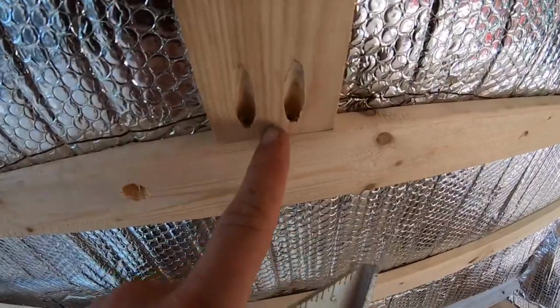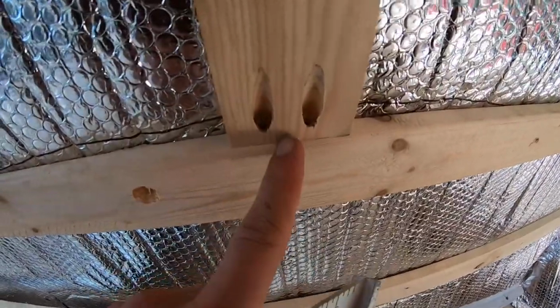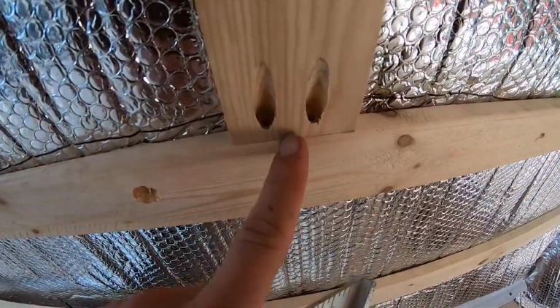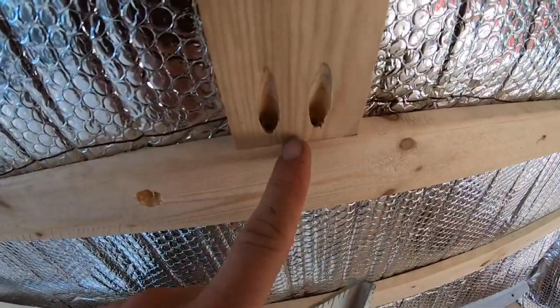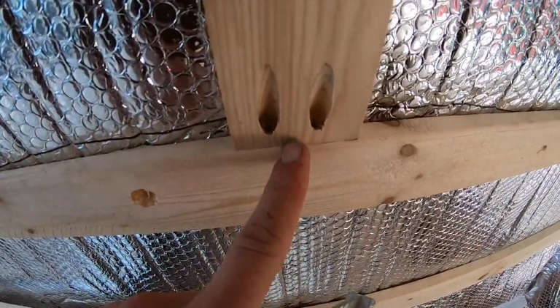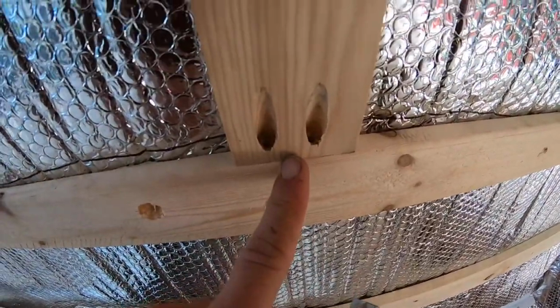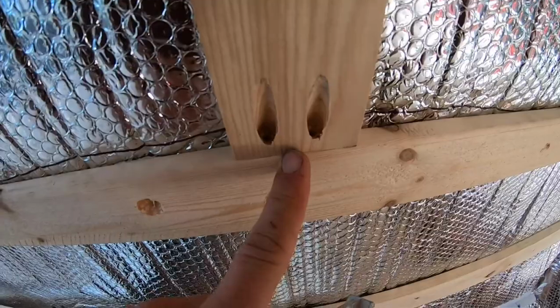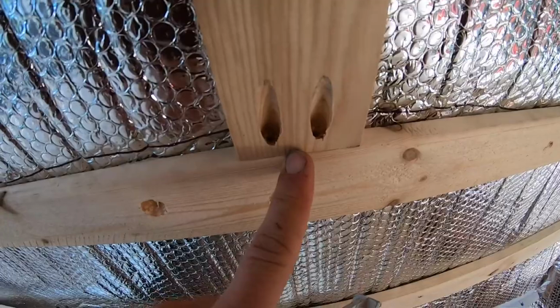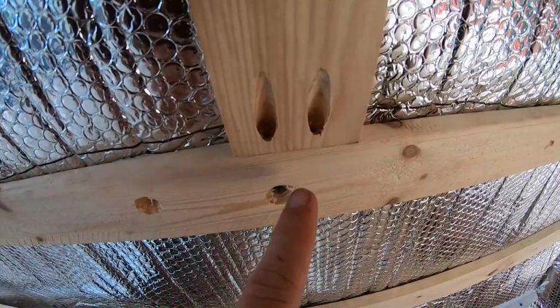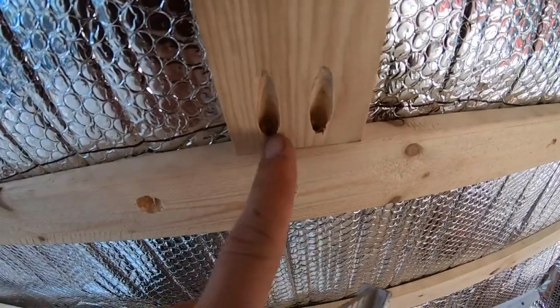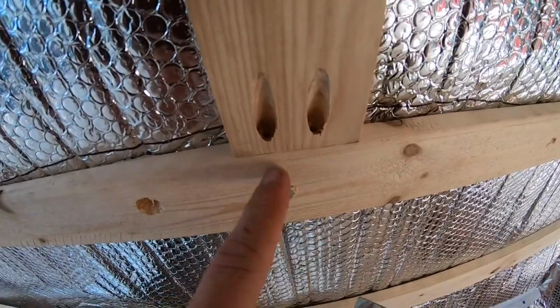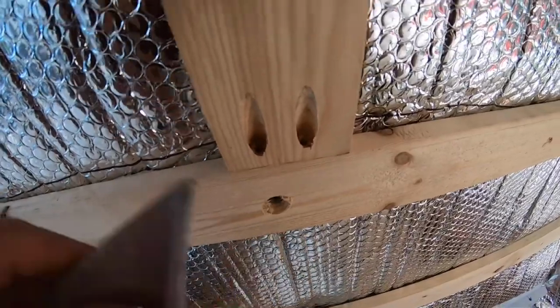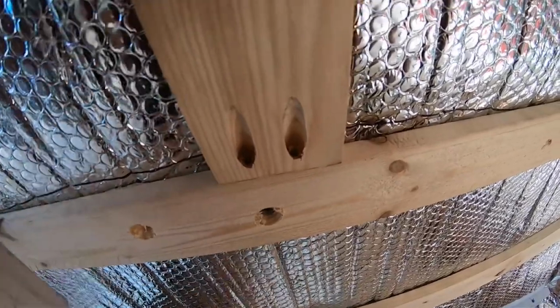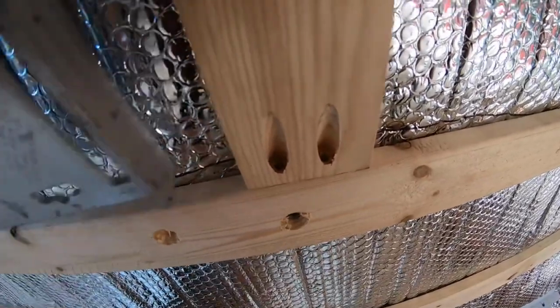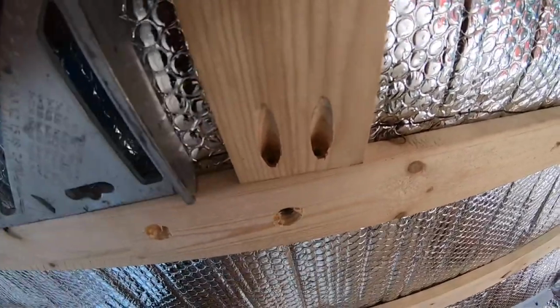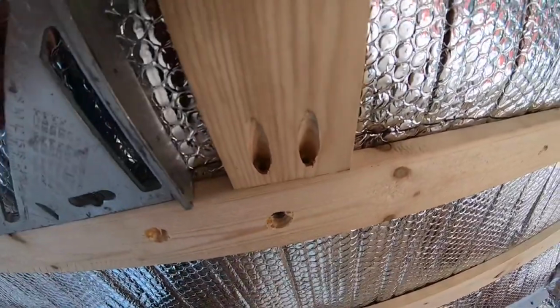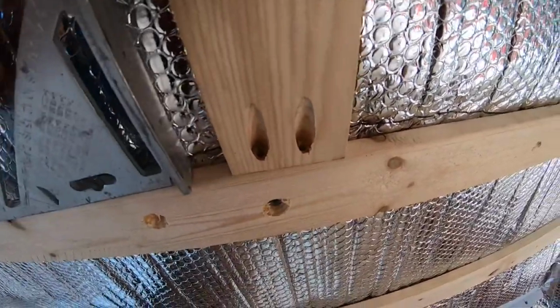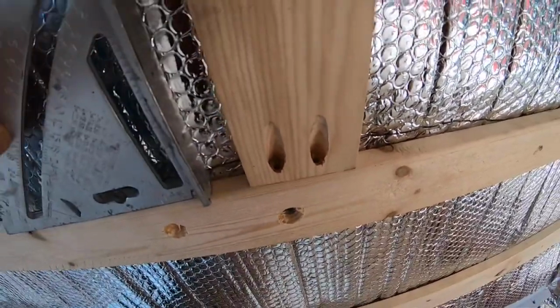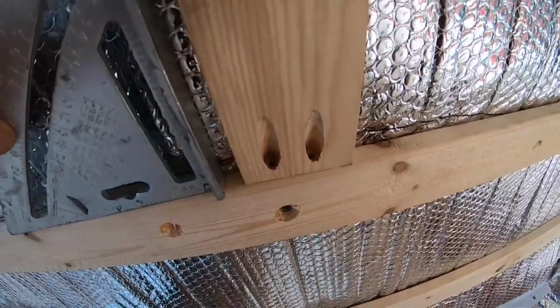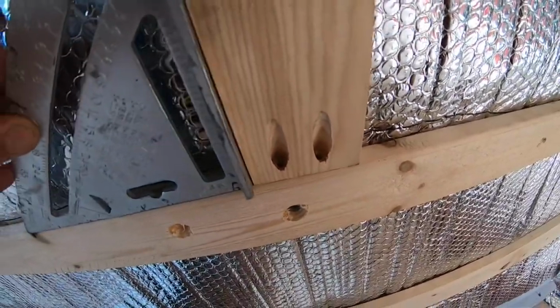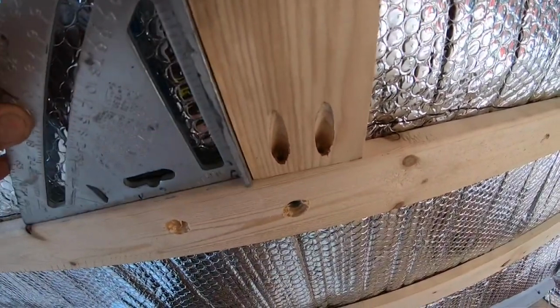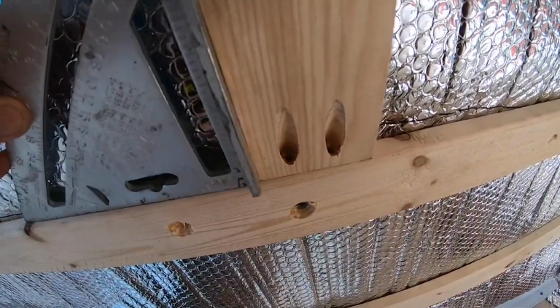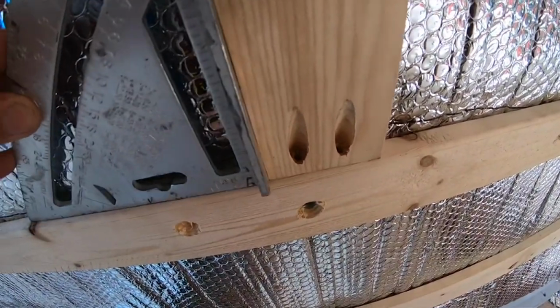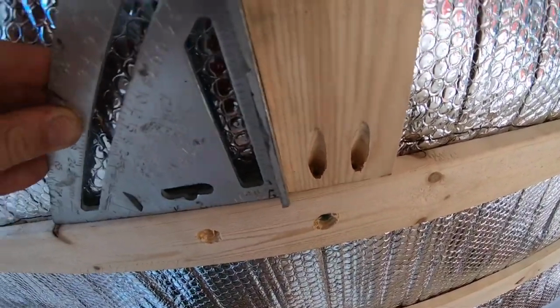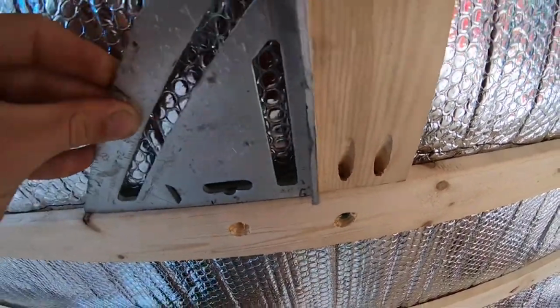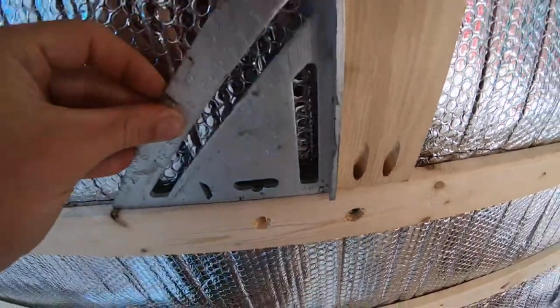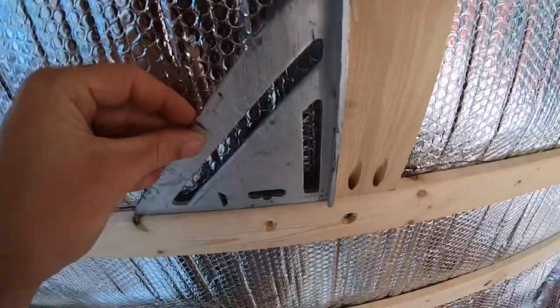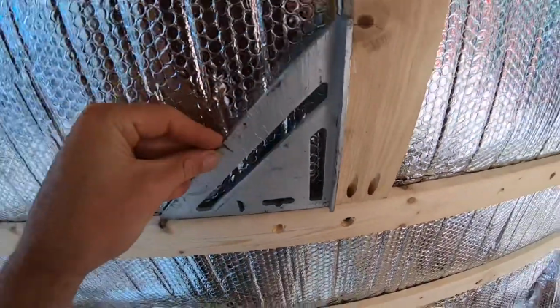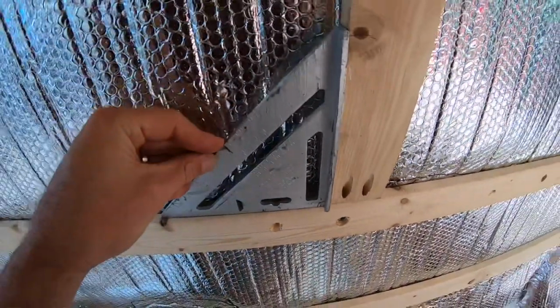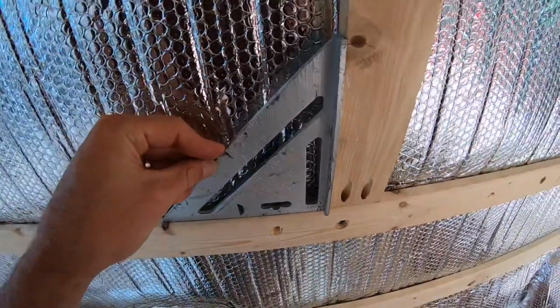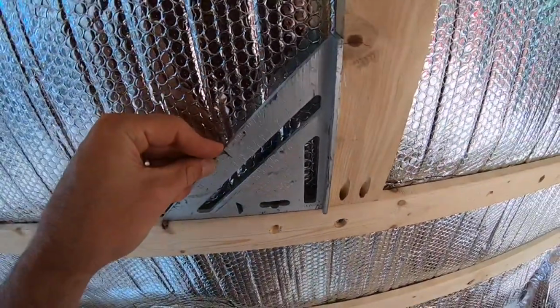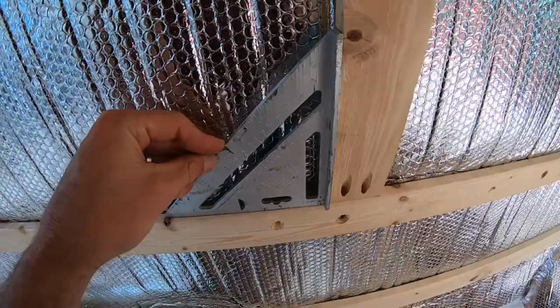There's the pocket hole screw. Now I'm just going to install it into the wall — I just use a speed square.